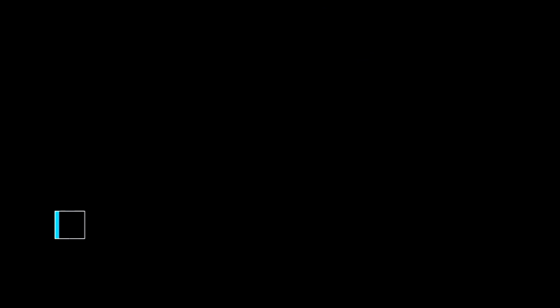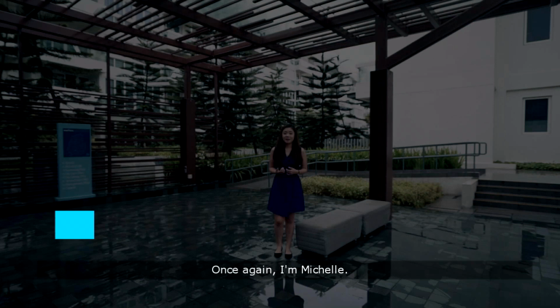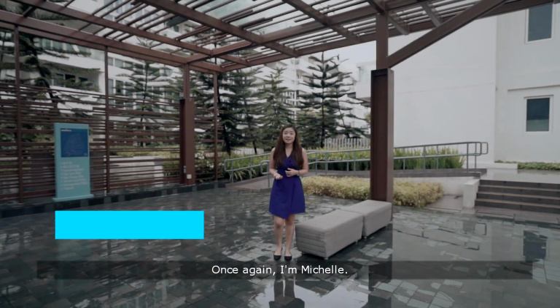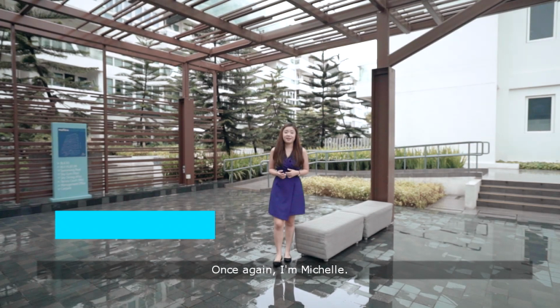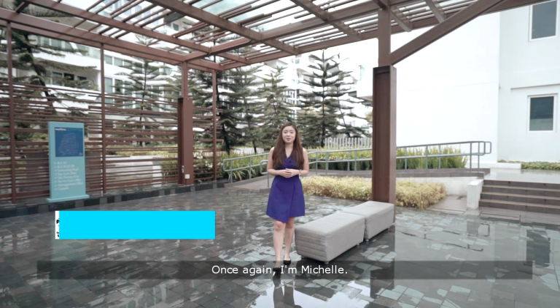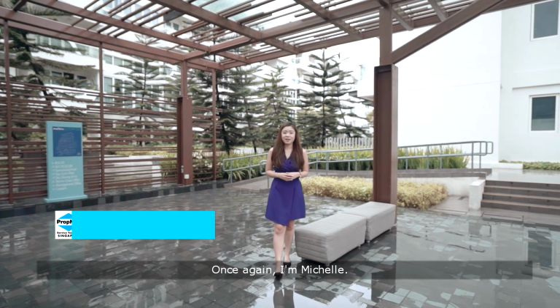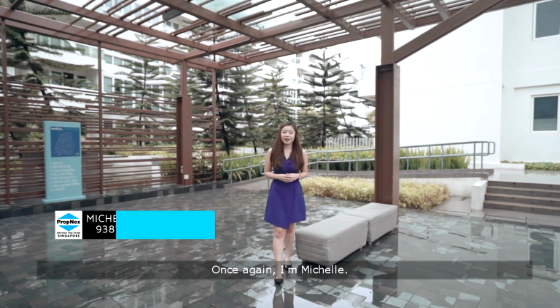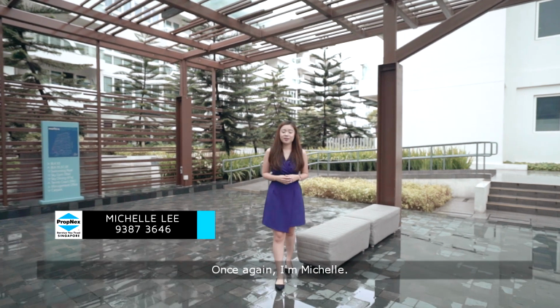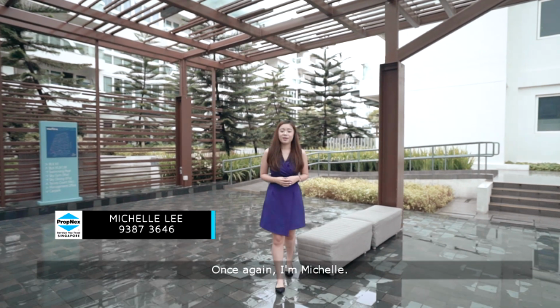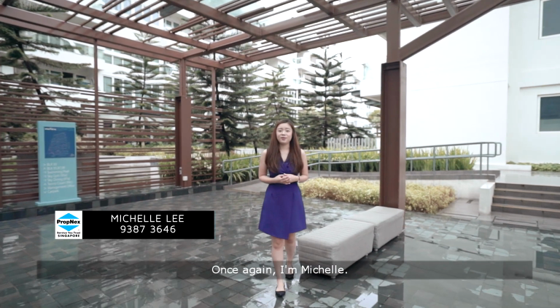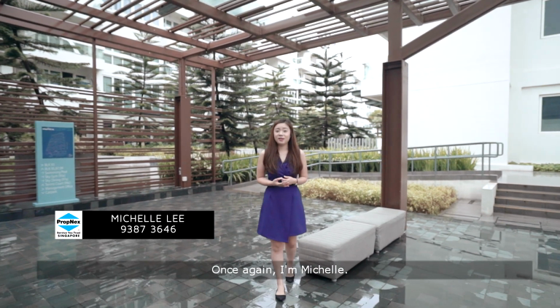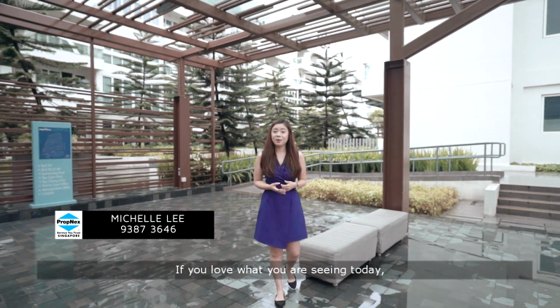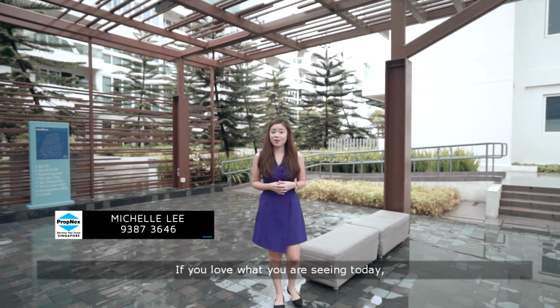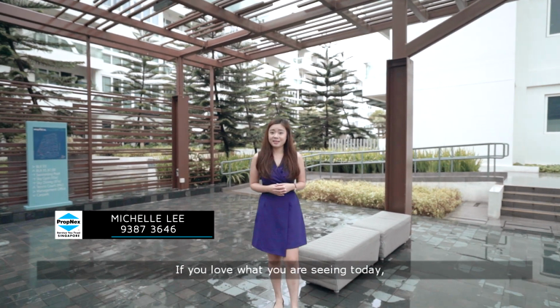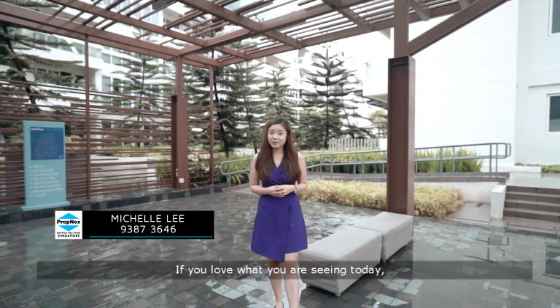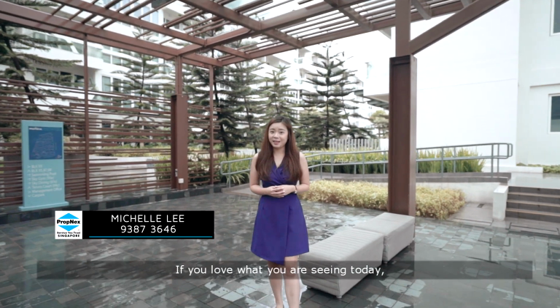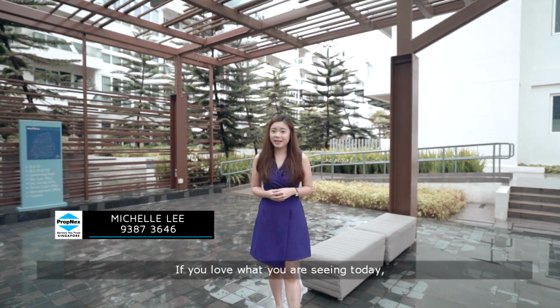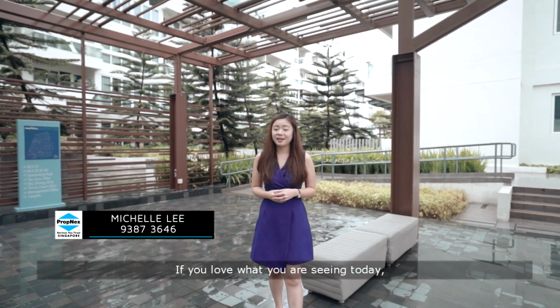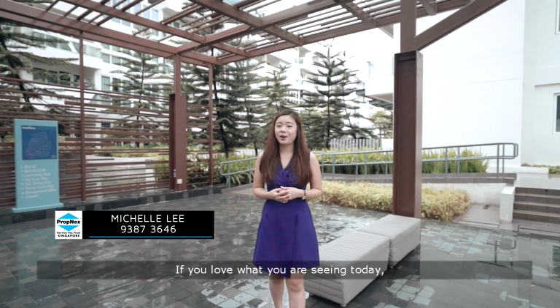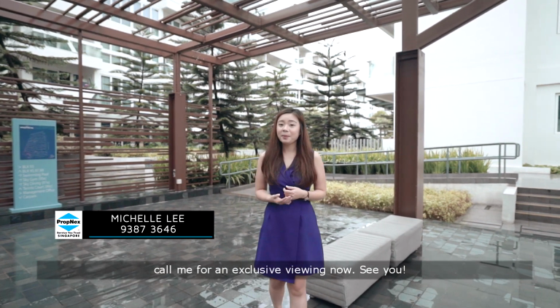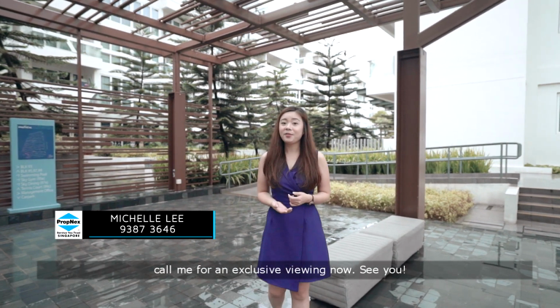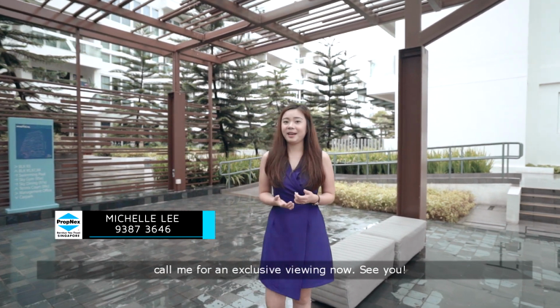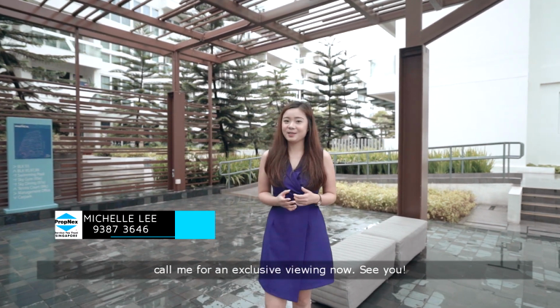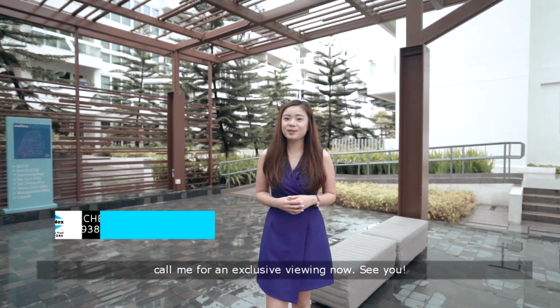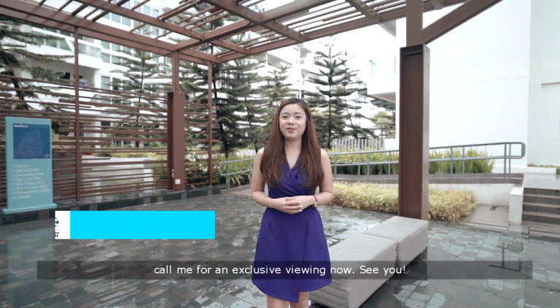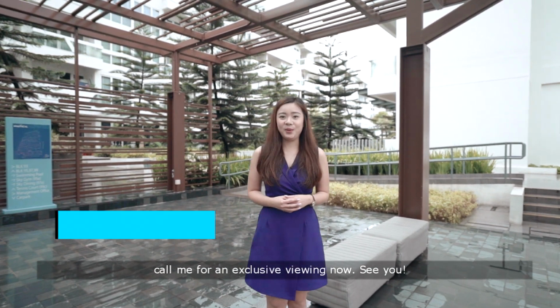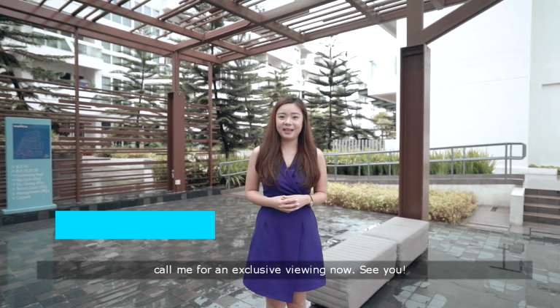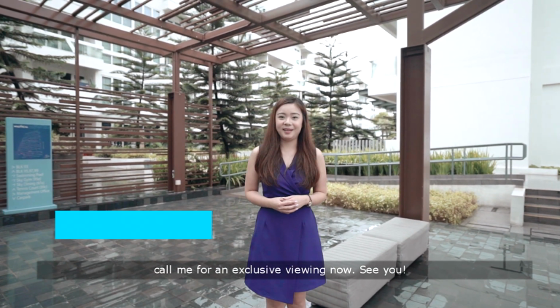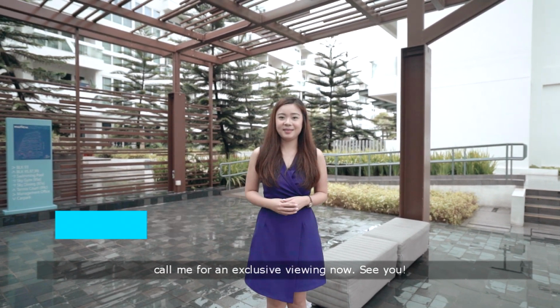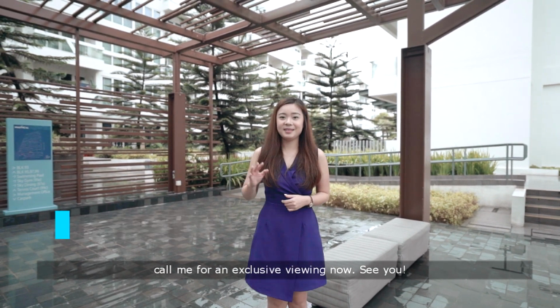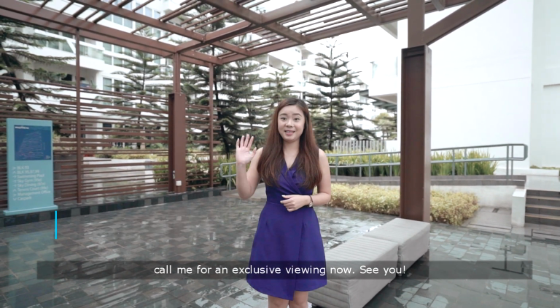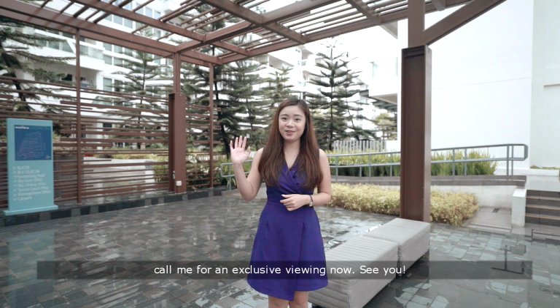Once again, I'm Michelle. If you love what you've seen today, call me for an exclusive viewing now. See you!